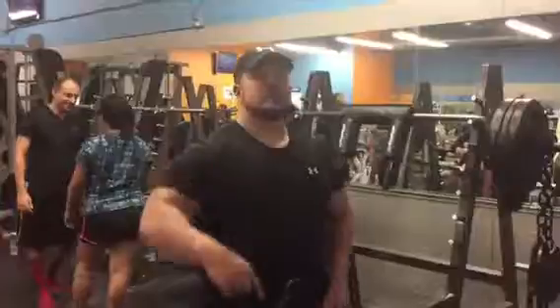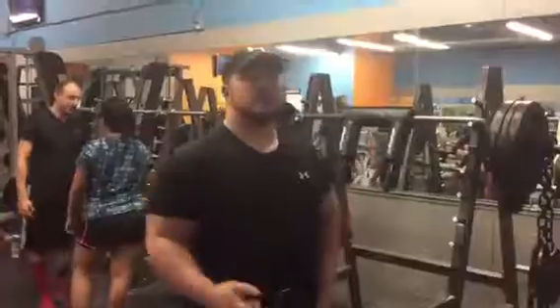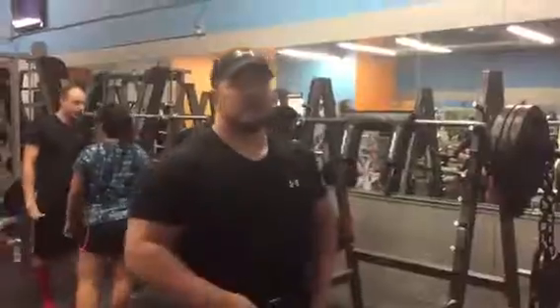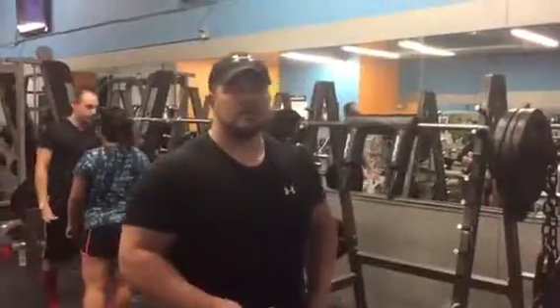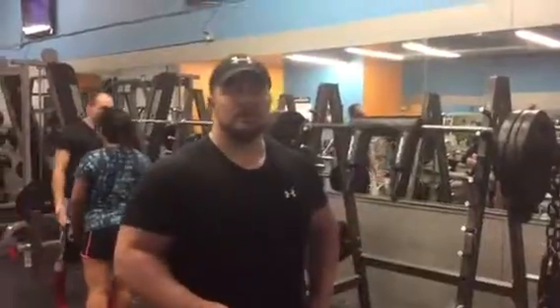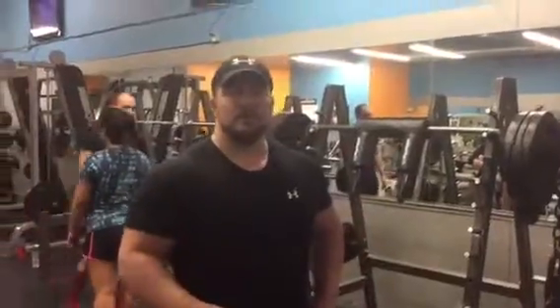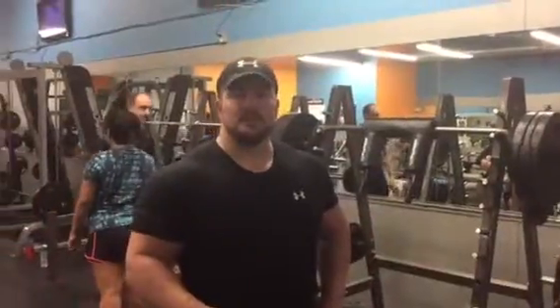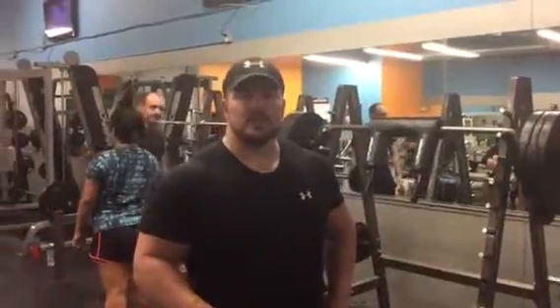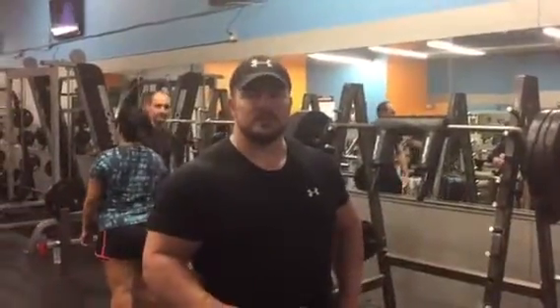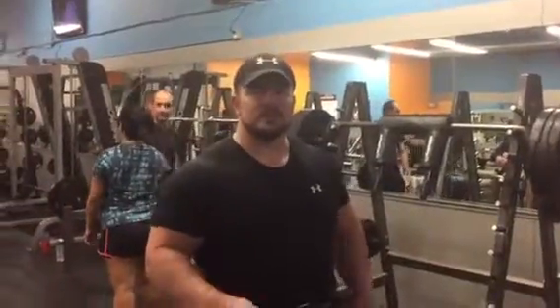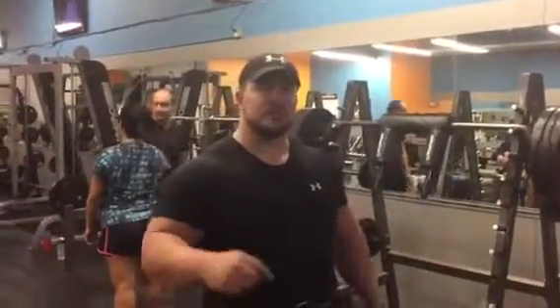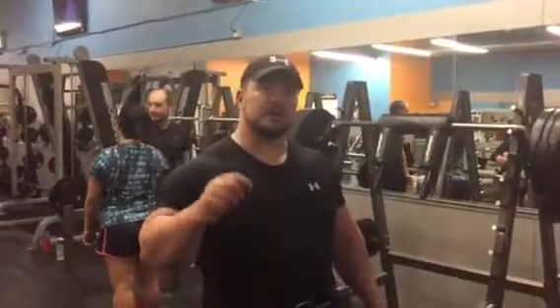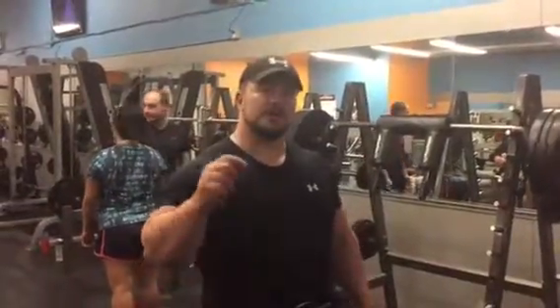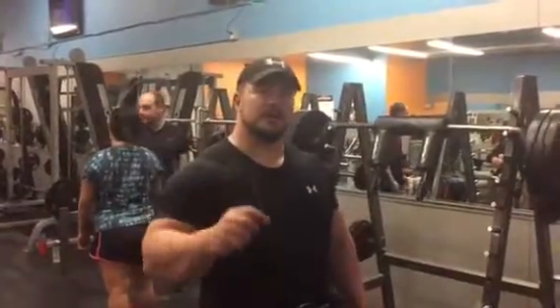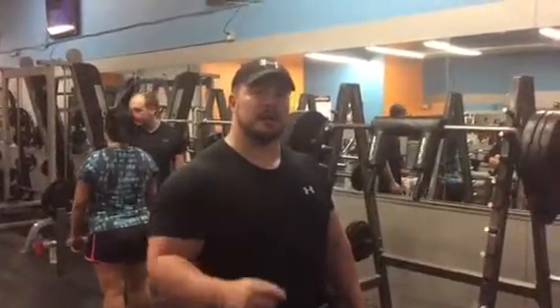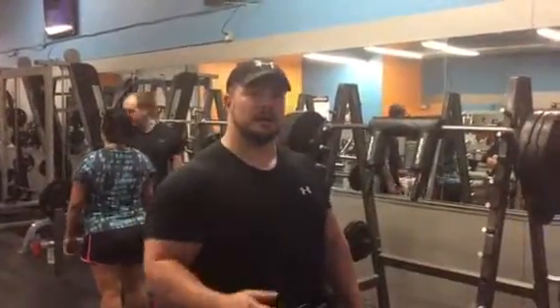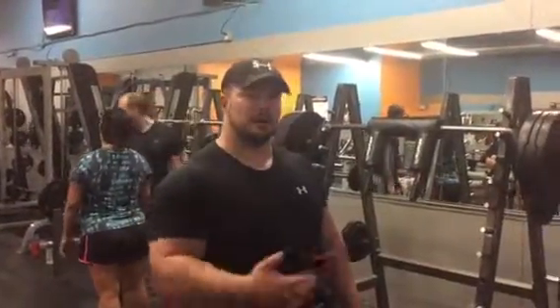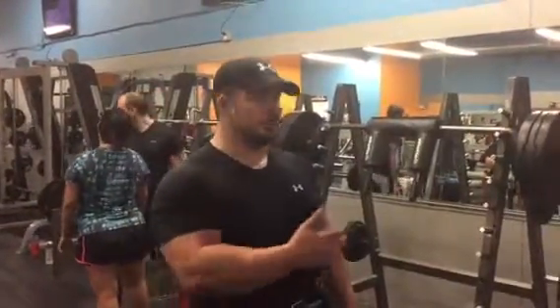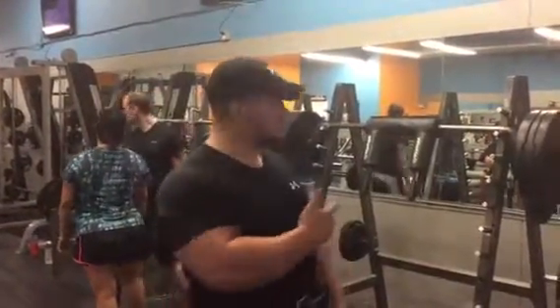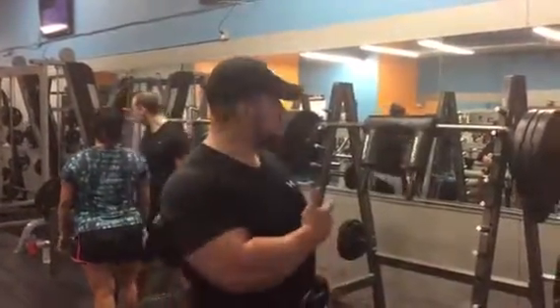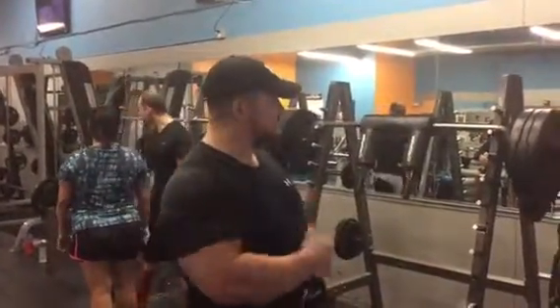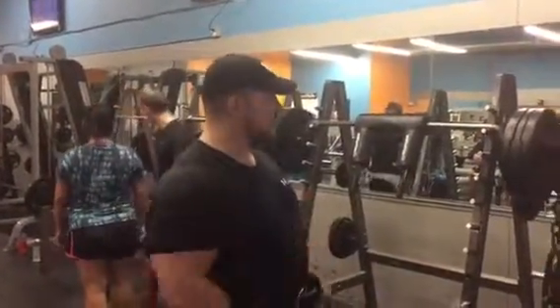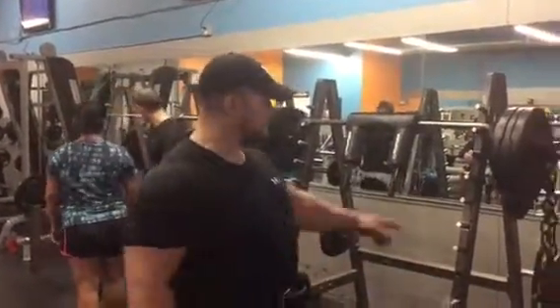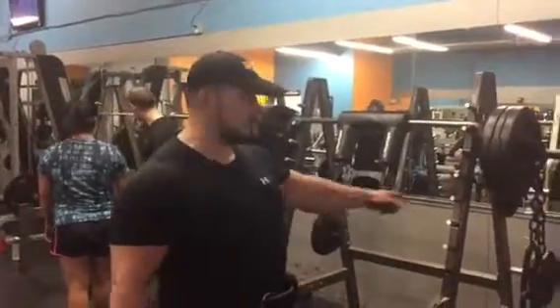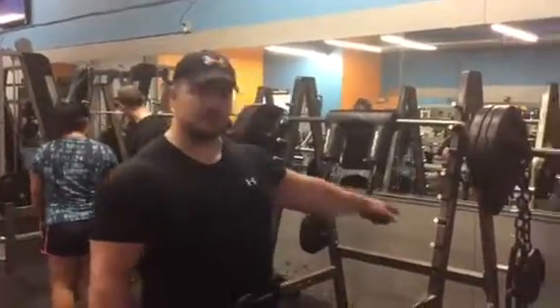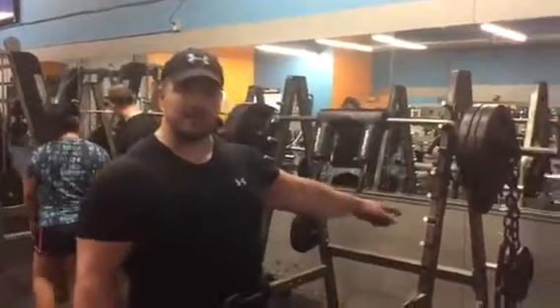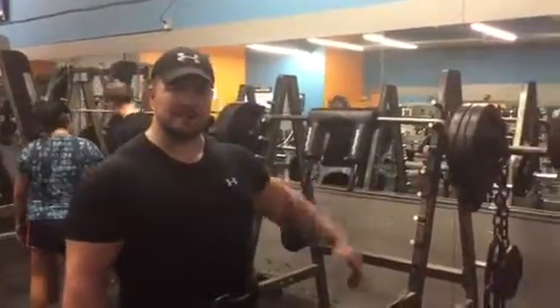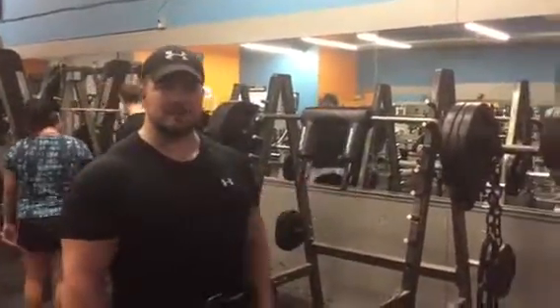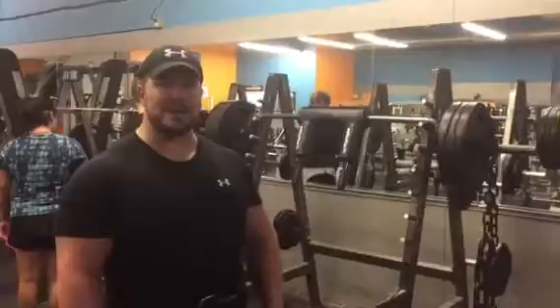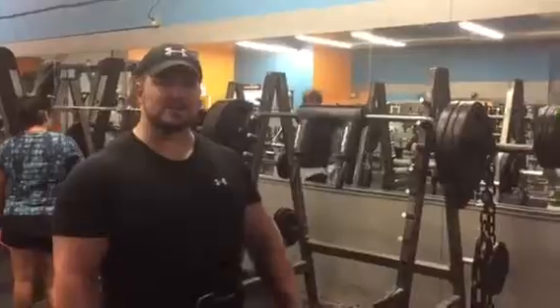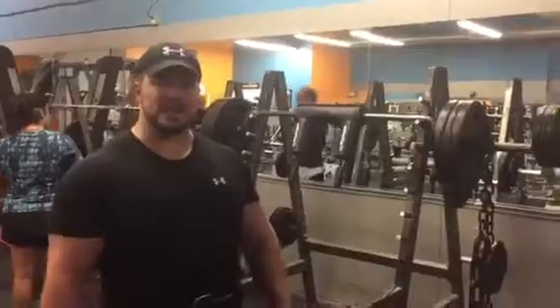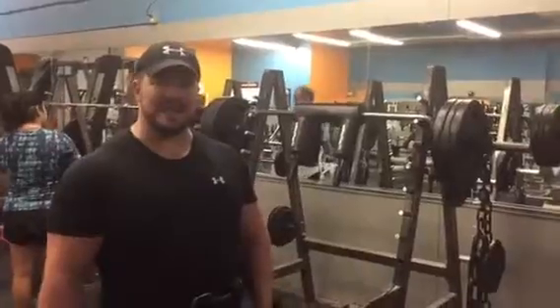This is Coach Garrett coming to you from Intox Fitness here in Staten Island, doing some safety bar squats with about 50 pounds of chain.